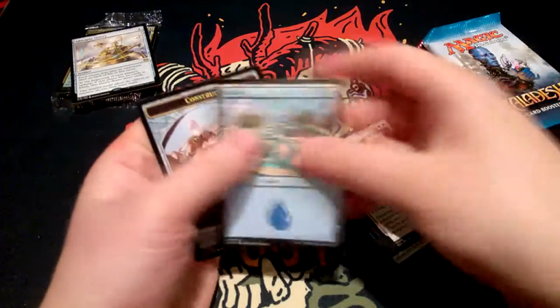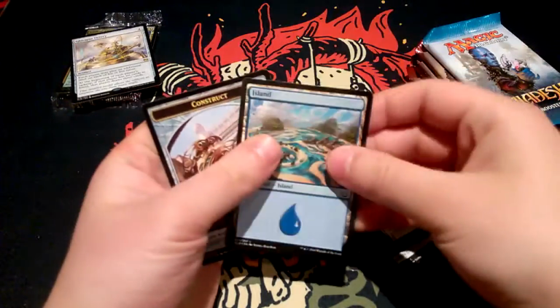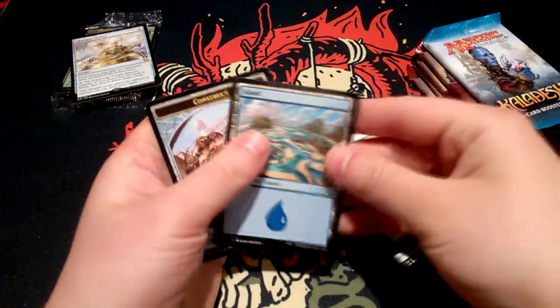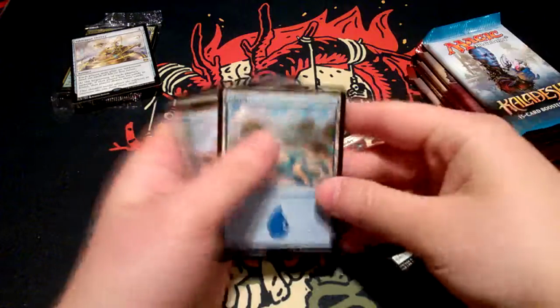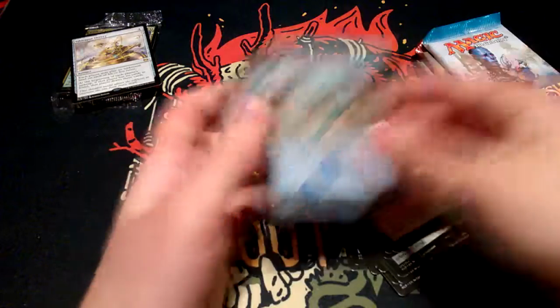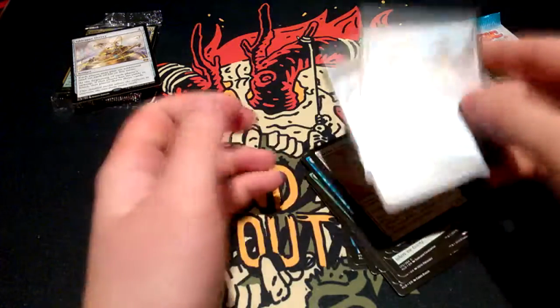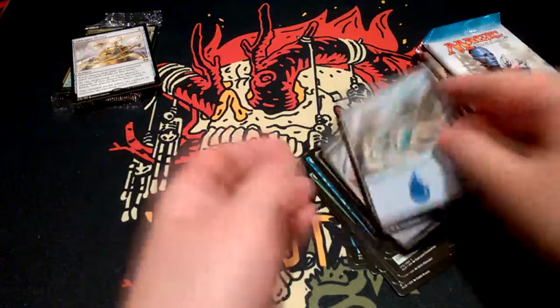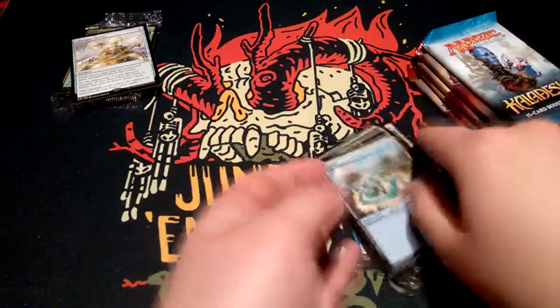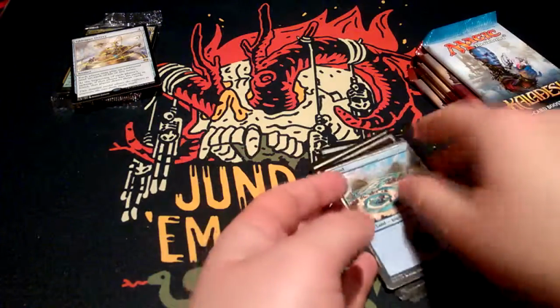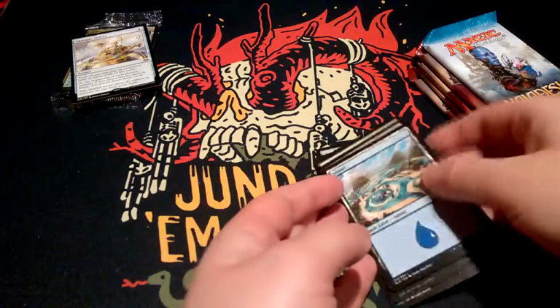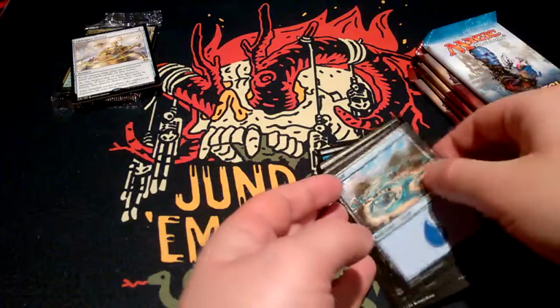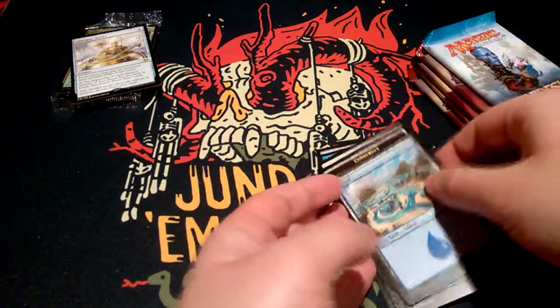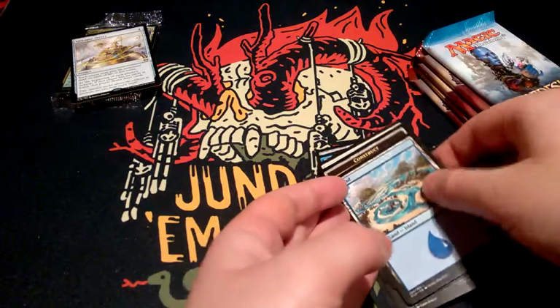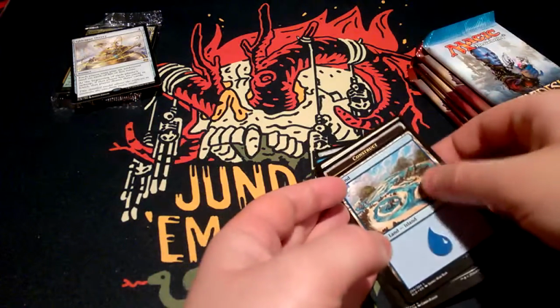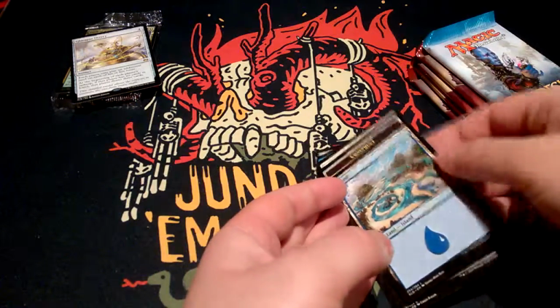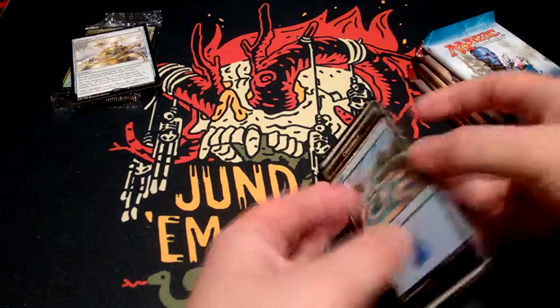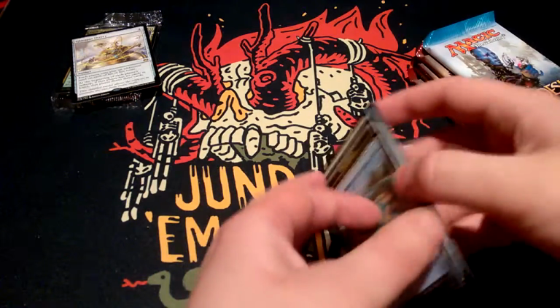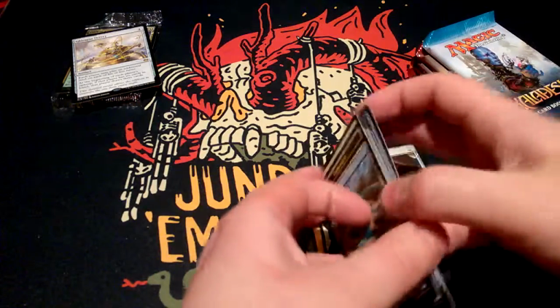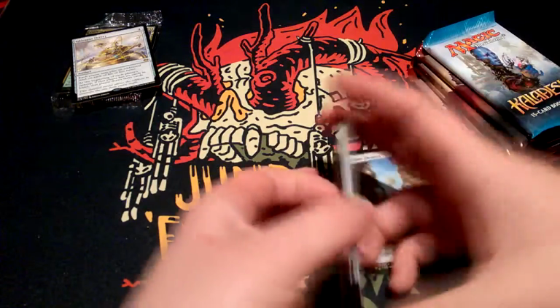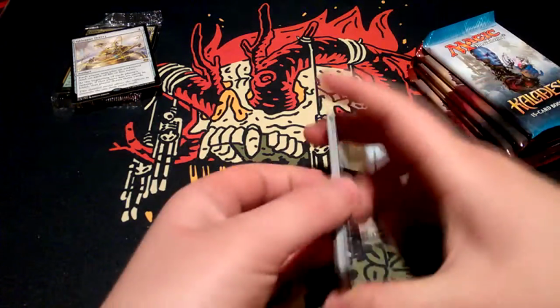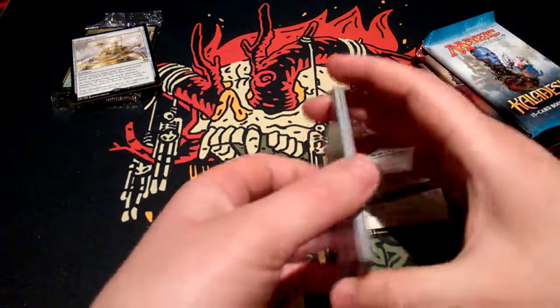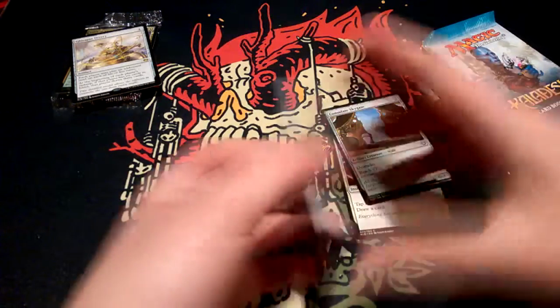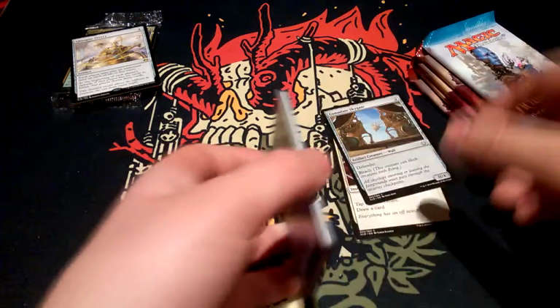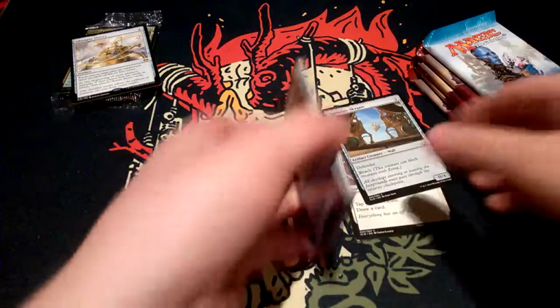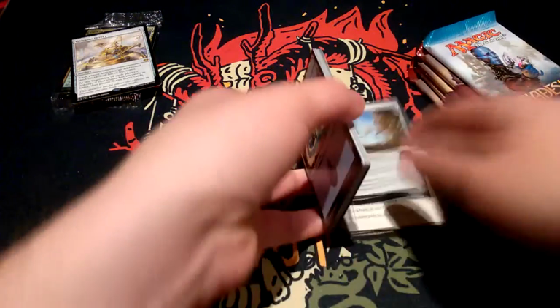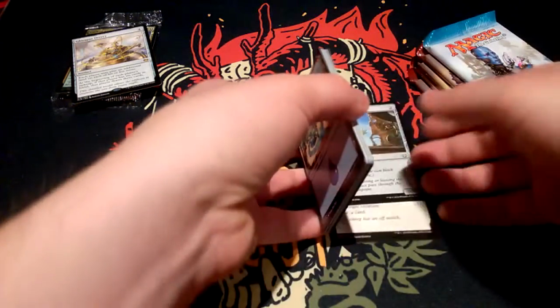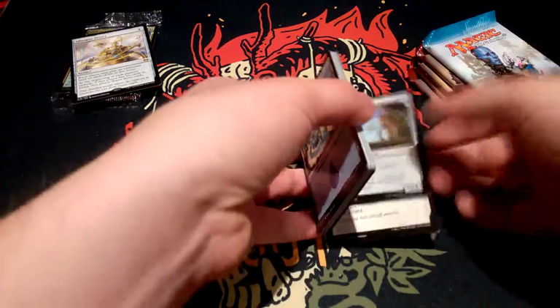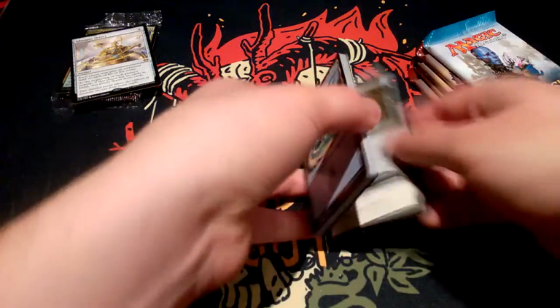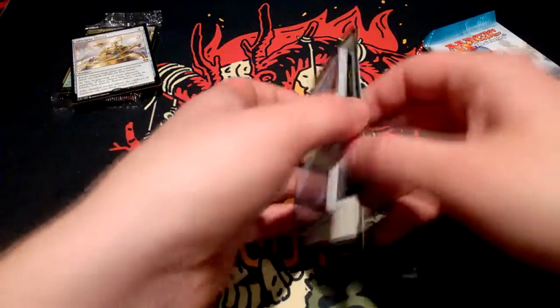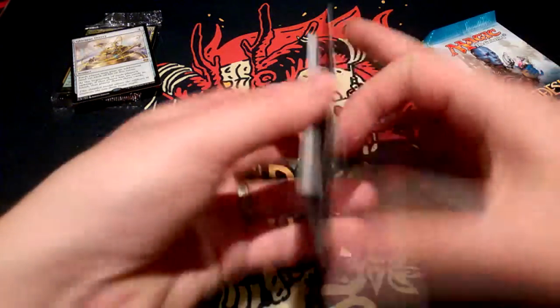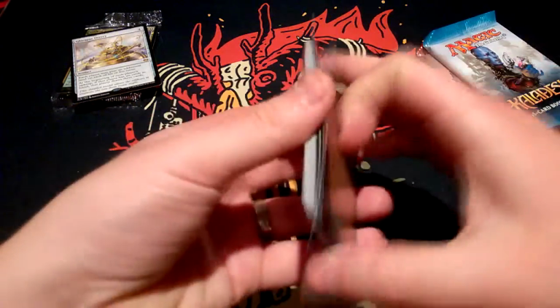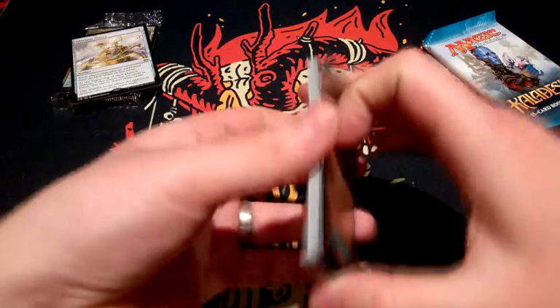I have an island and a construct token. This can go to the side.